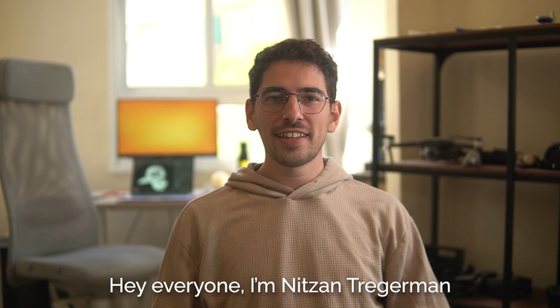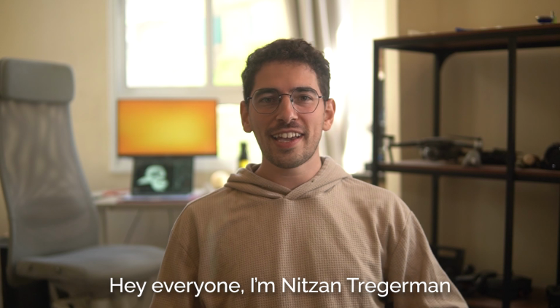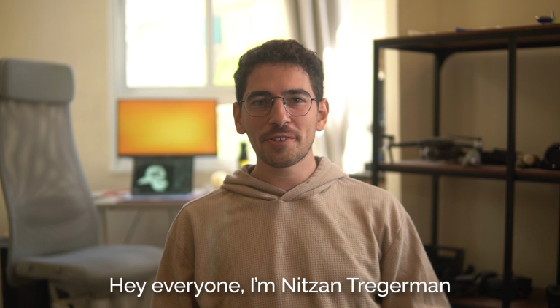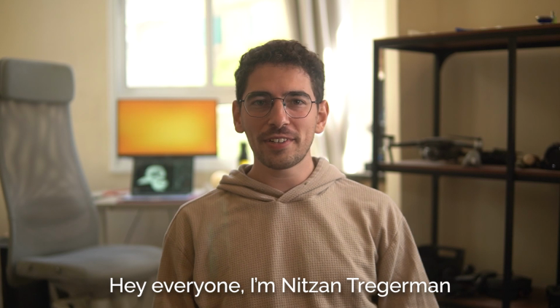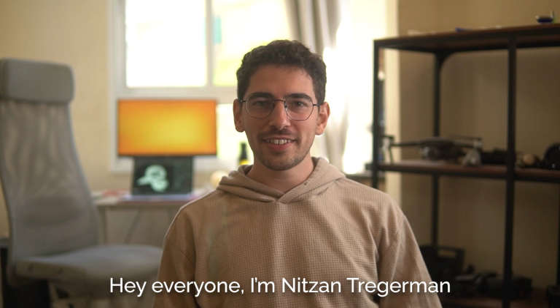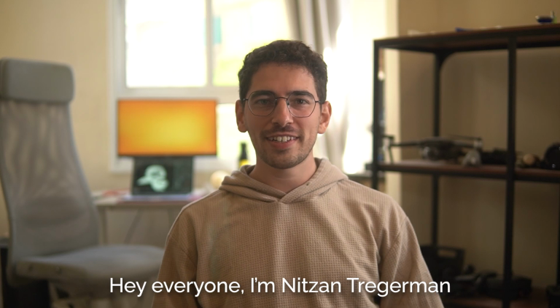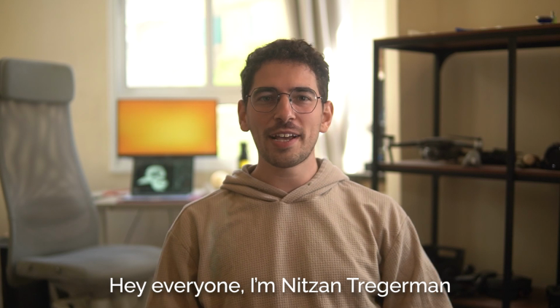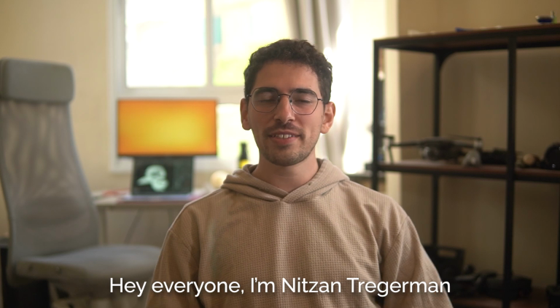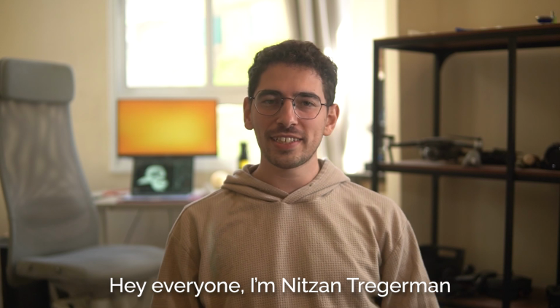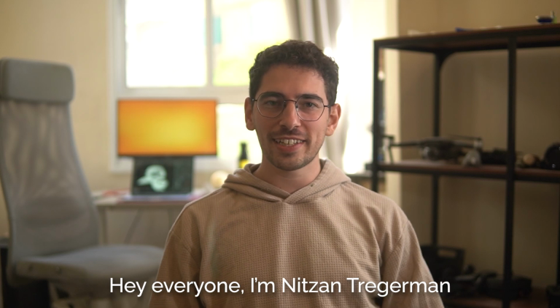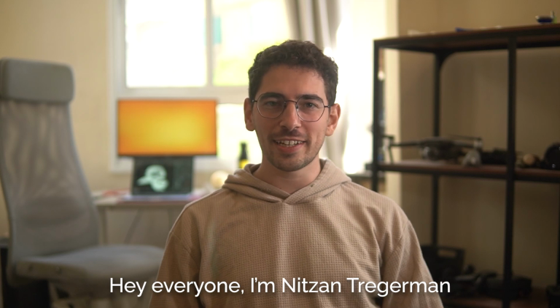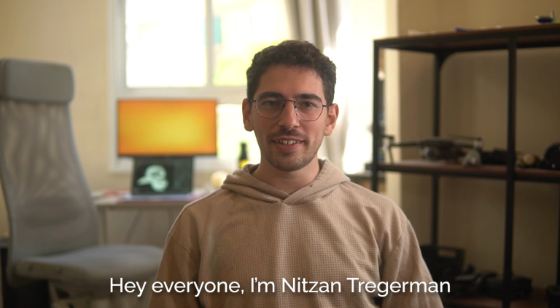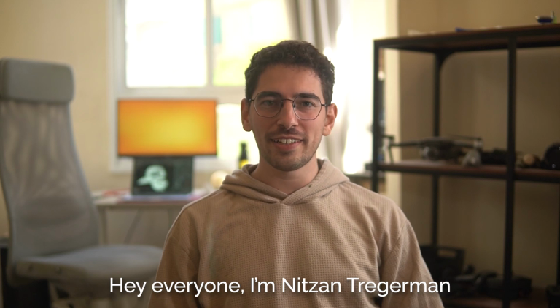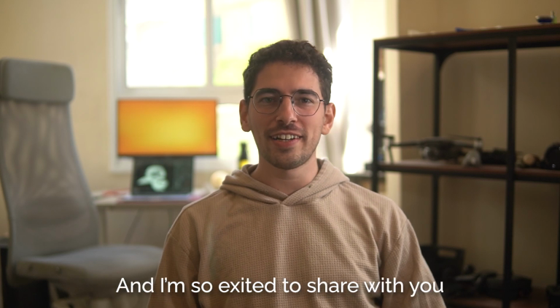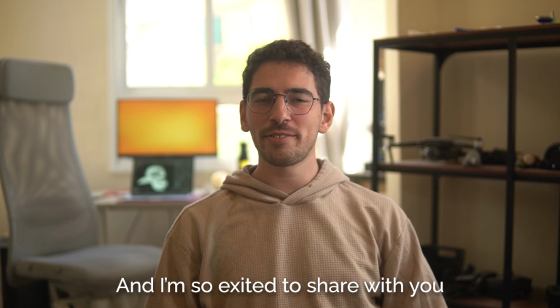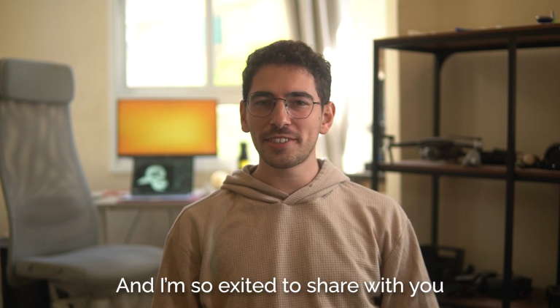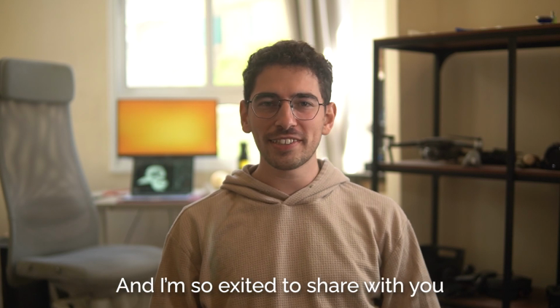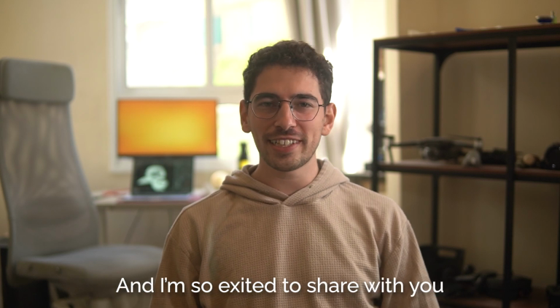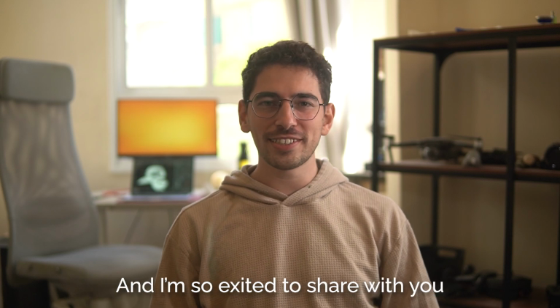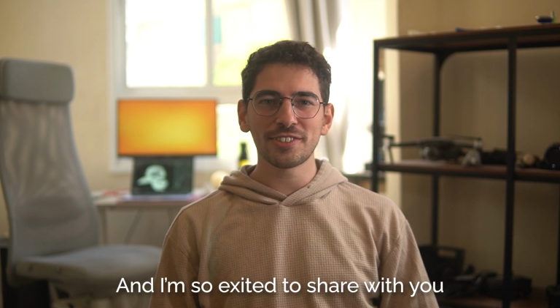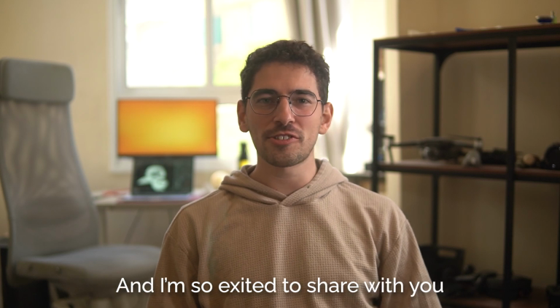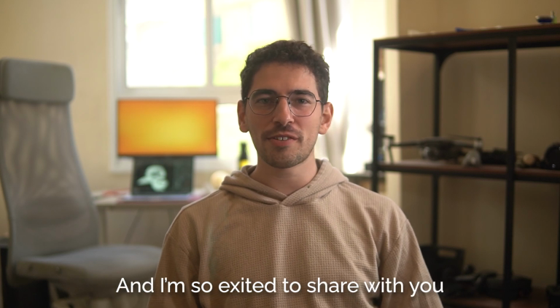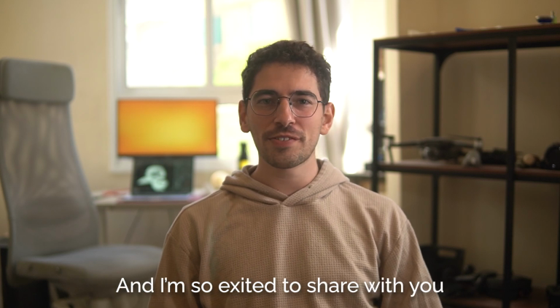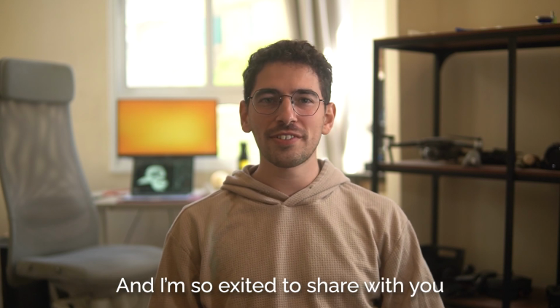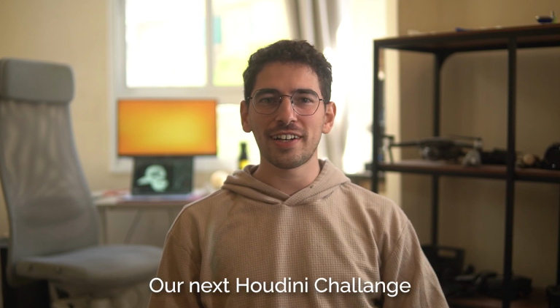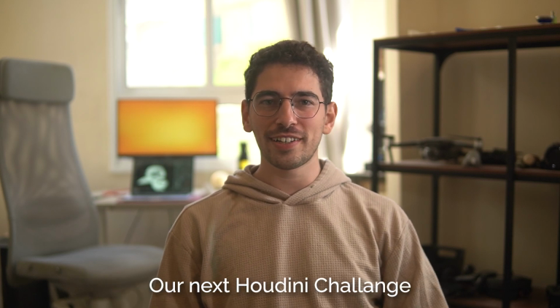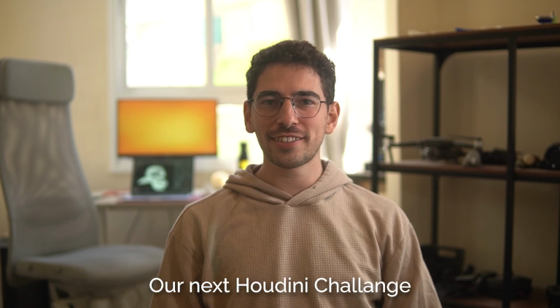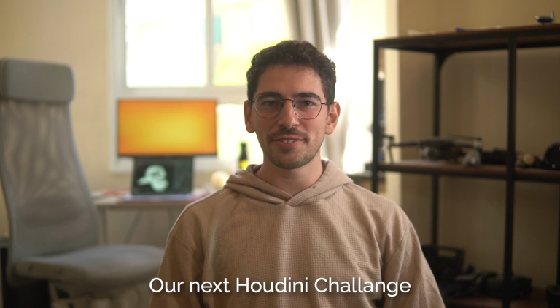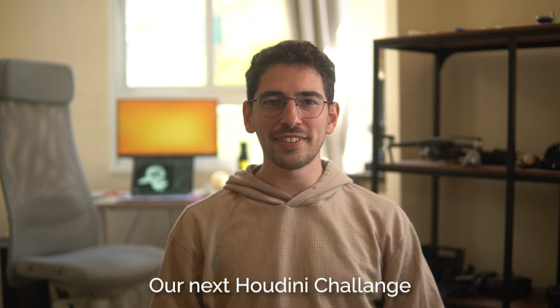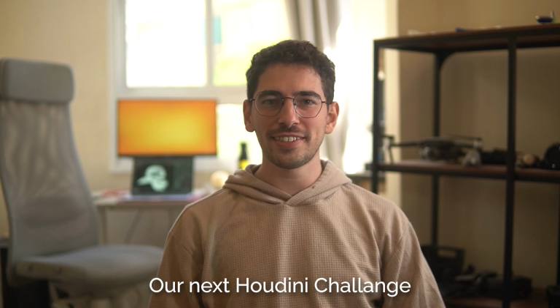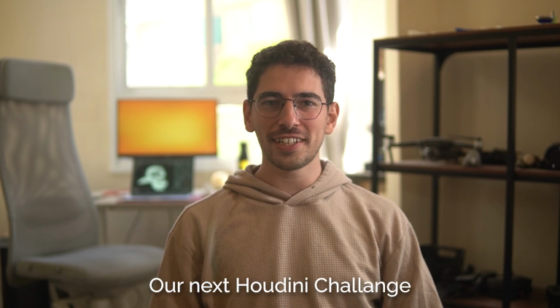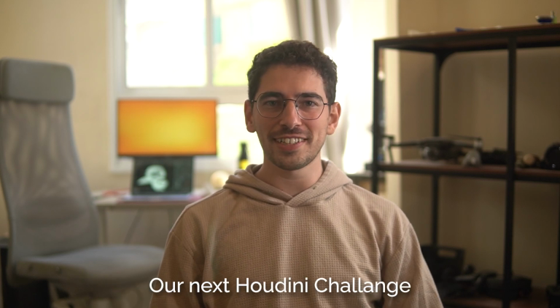Hey everyone, I'm Nitzan Trigerman and I'm so excited to share with you our next Houdini Challenge.